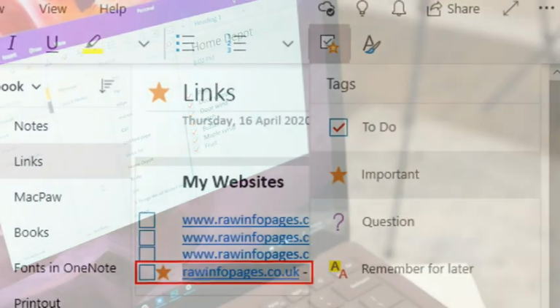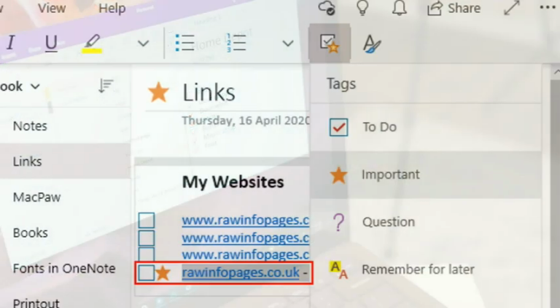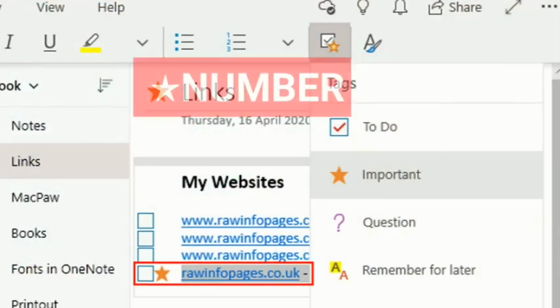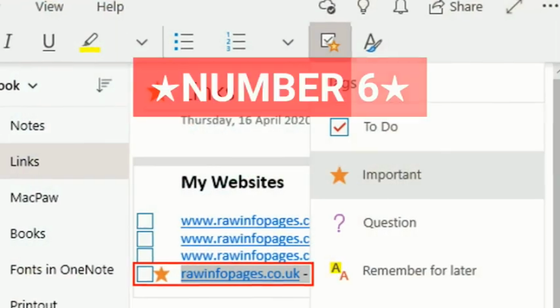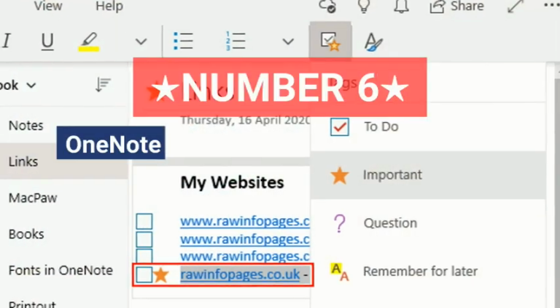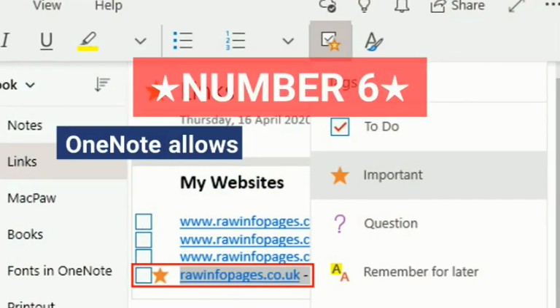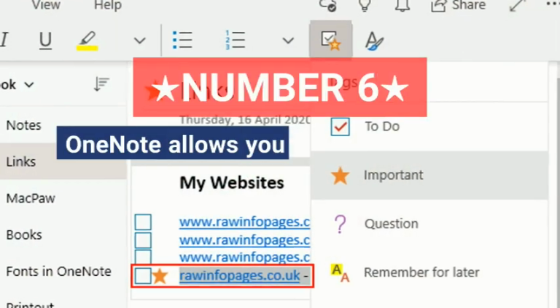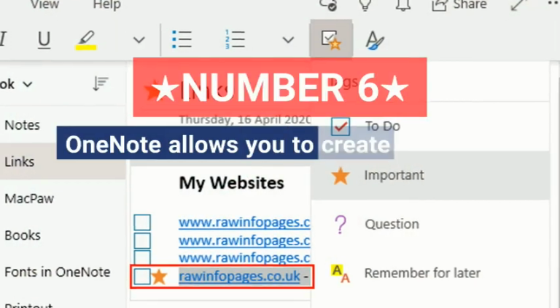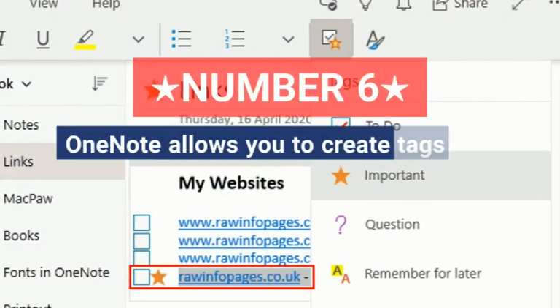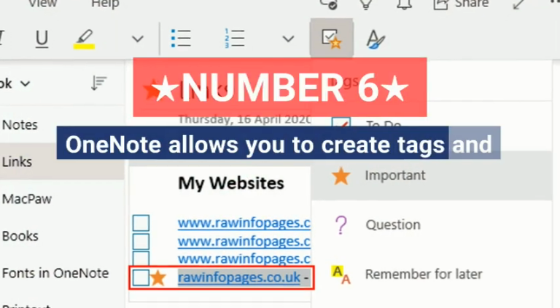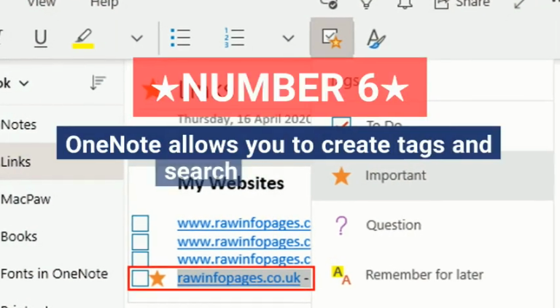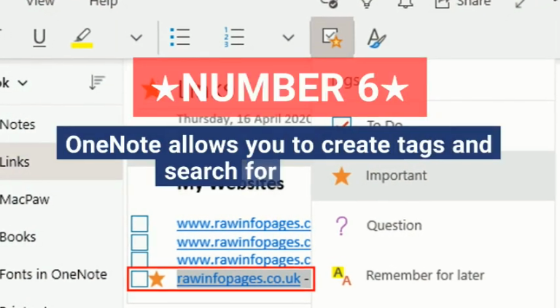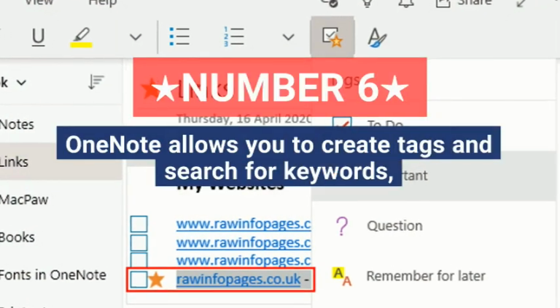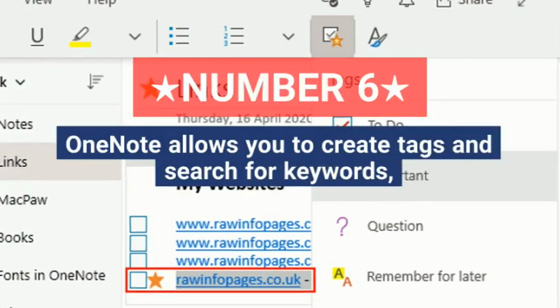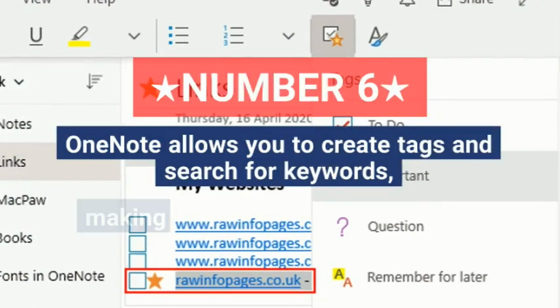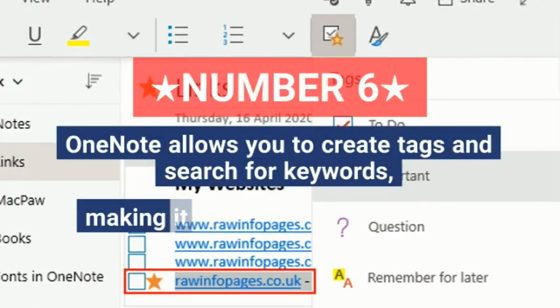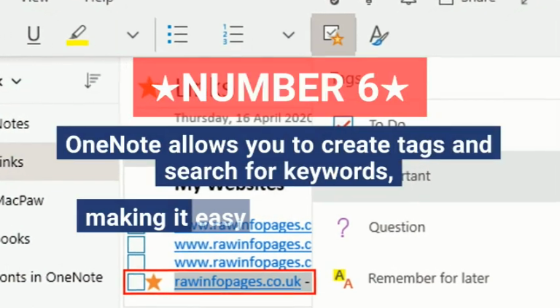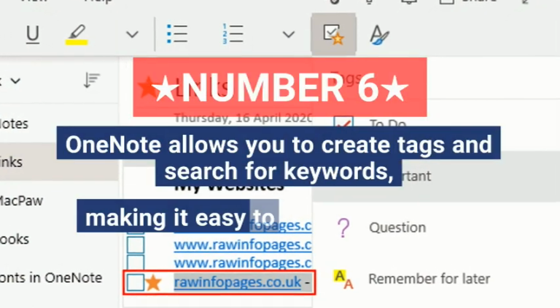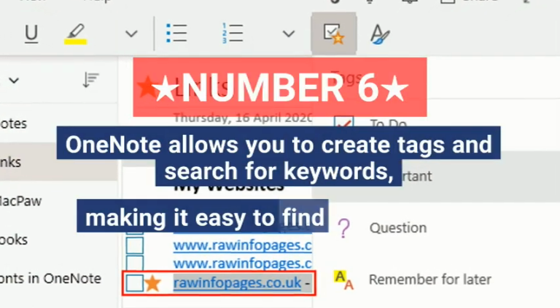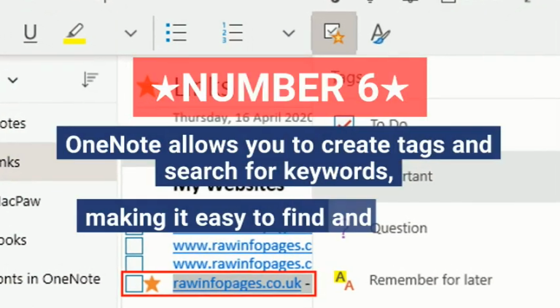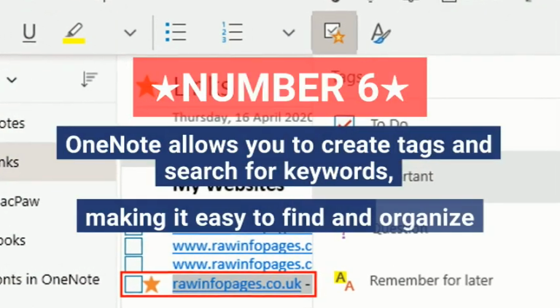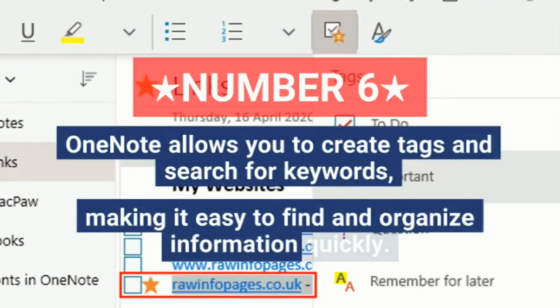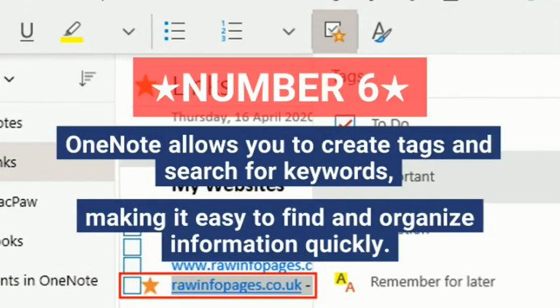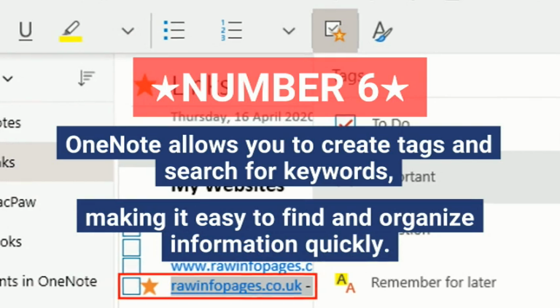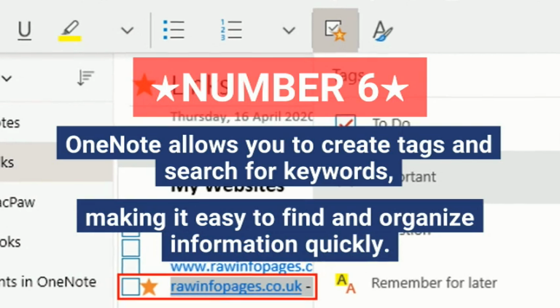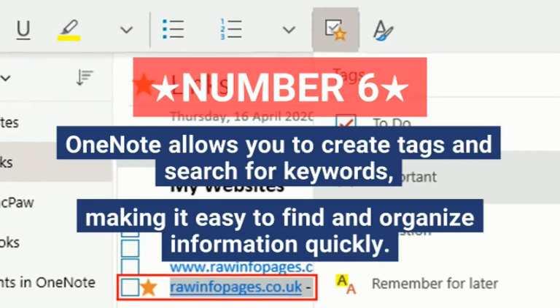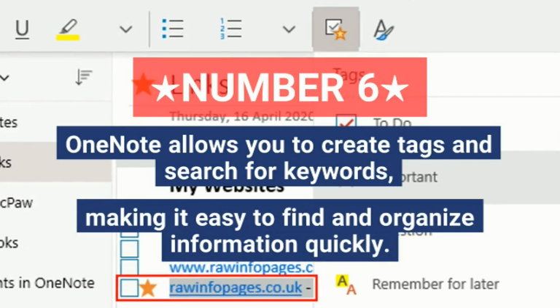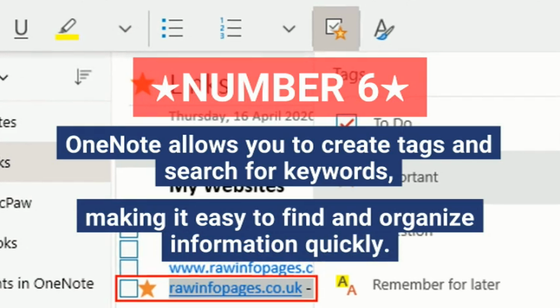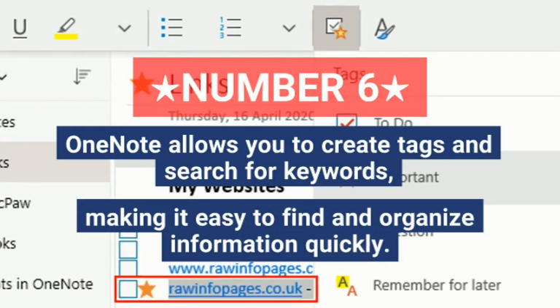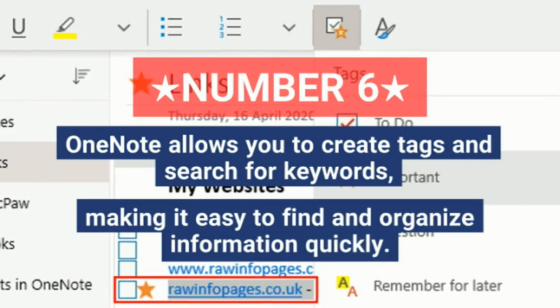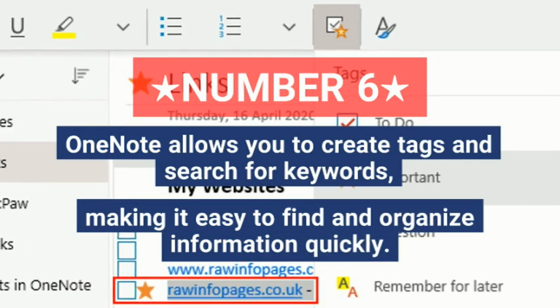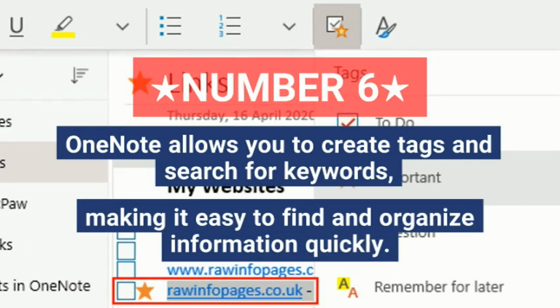Six, OneNote allows you to create tags and search for keywords, making it easy to find and organize information quickly.